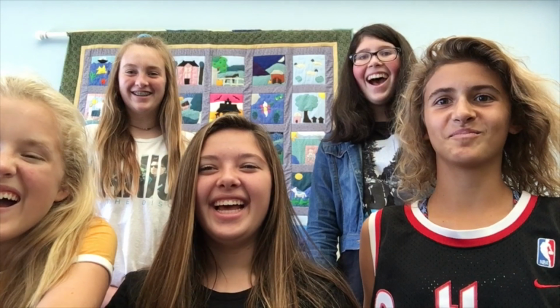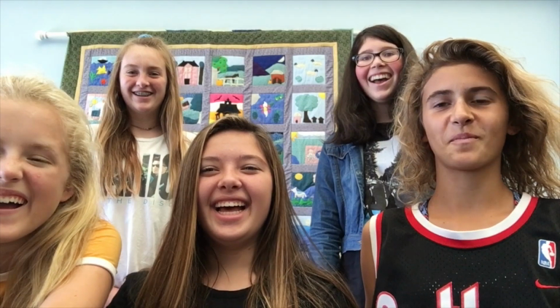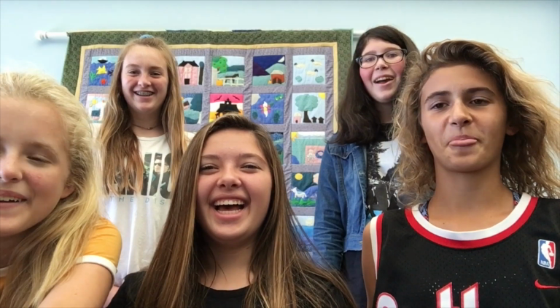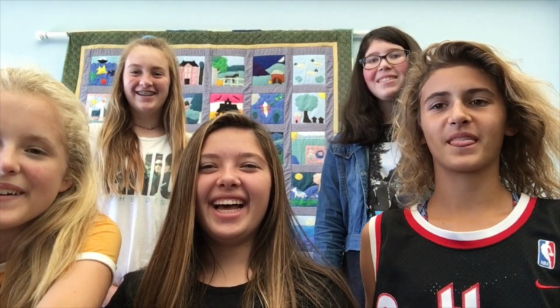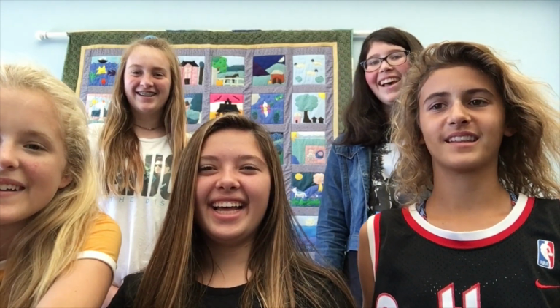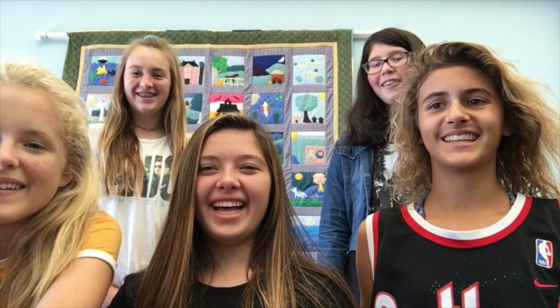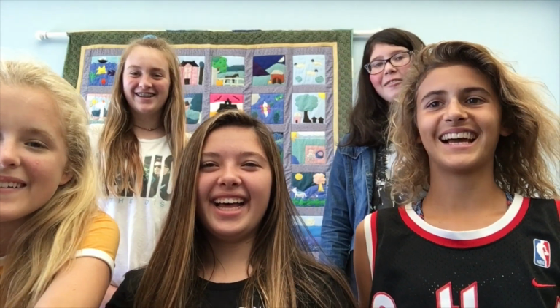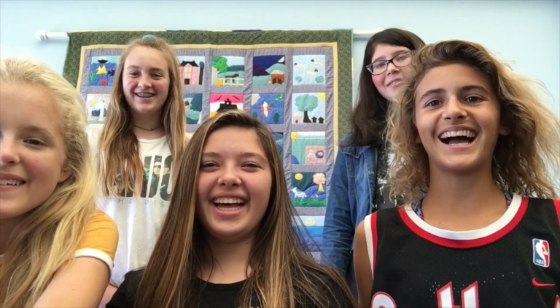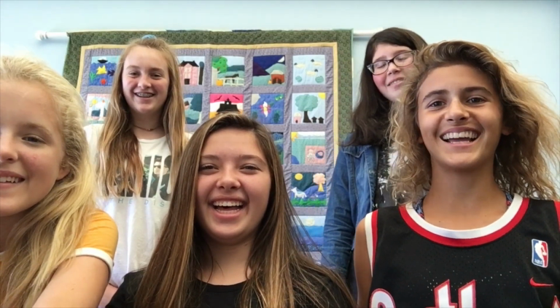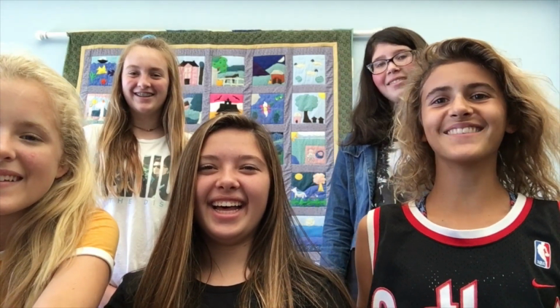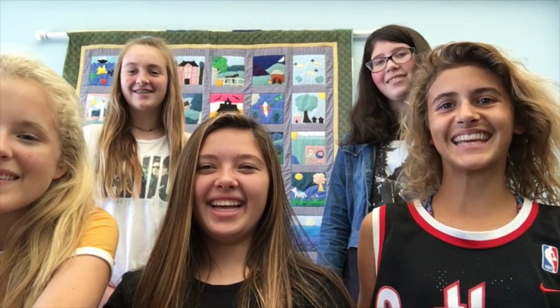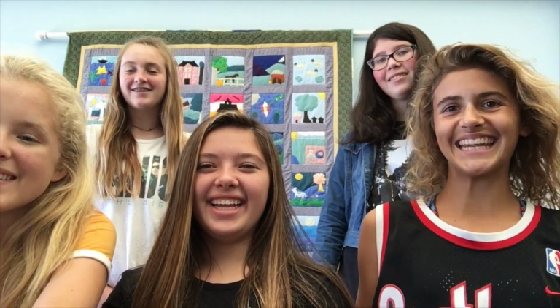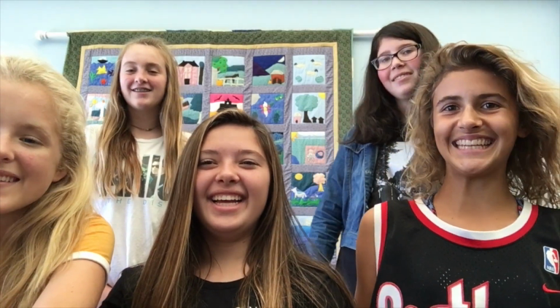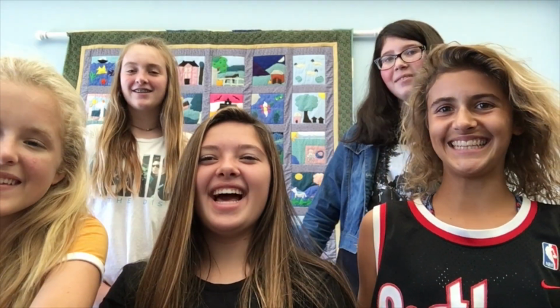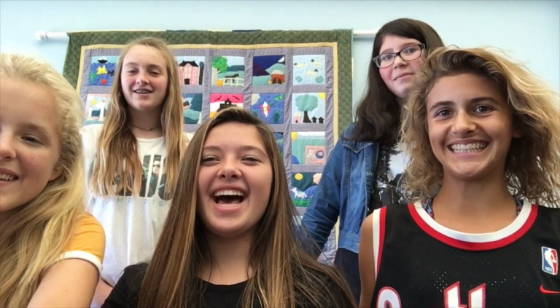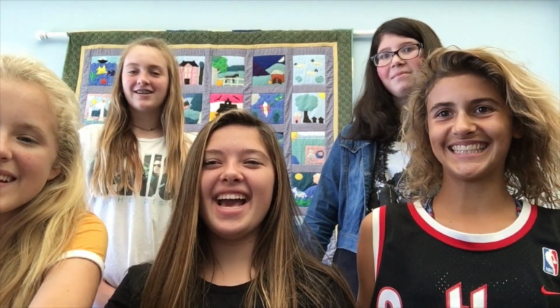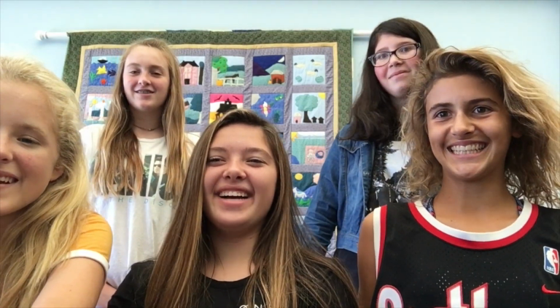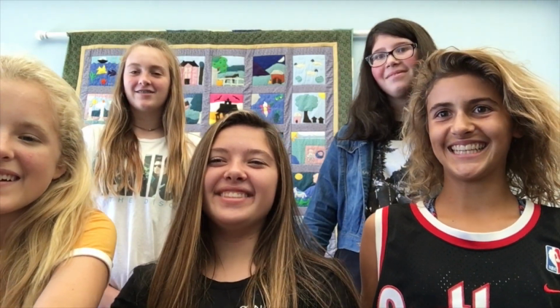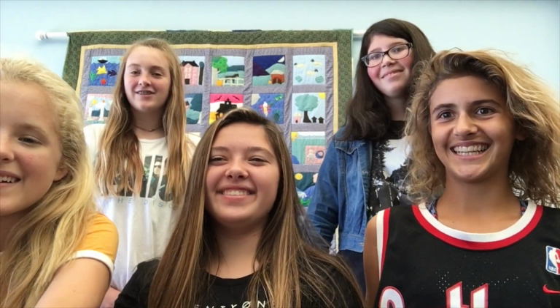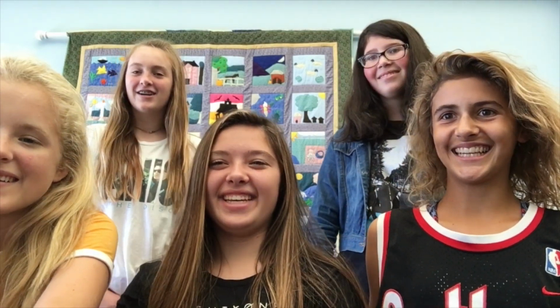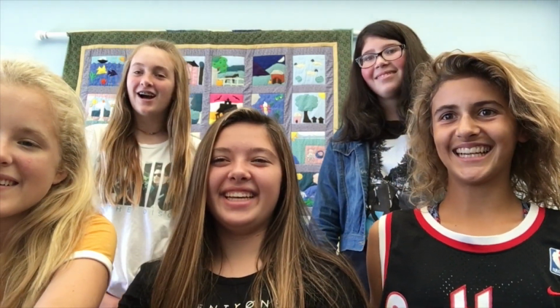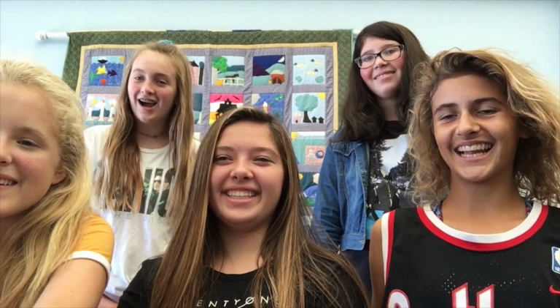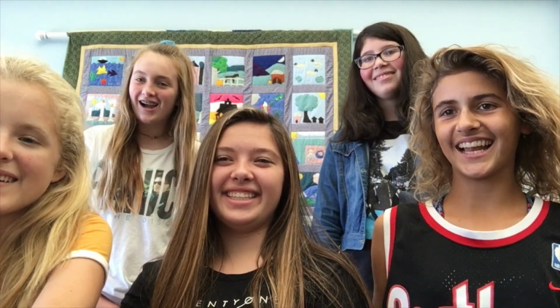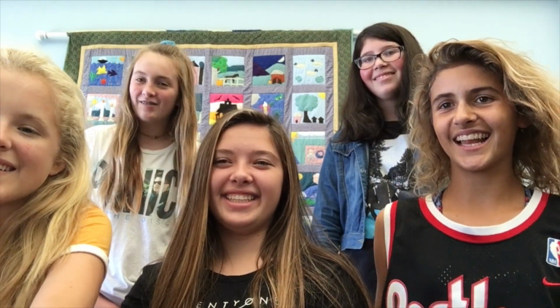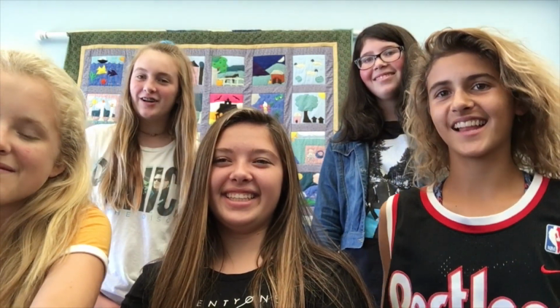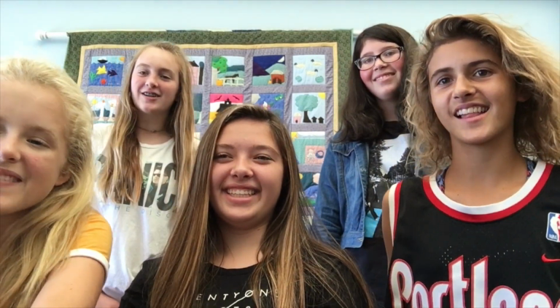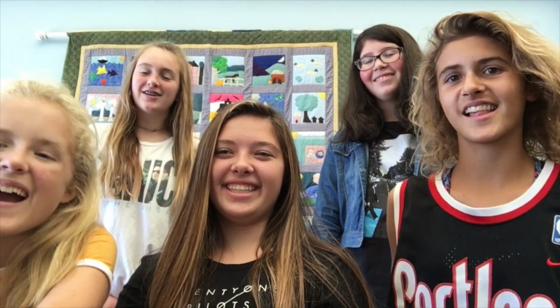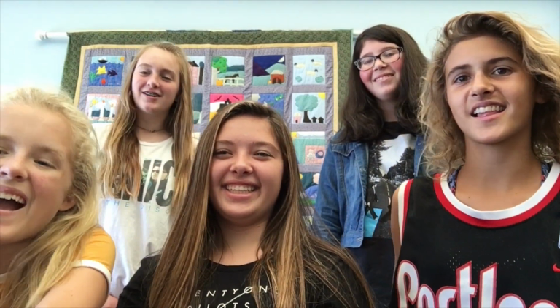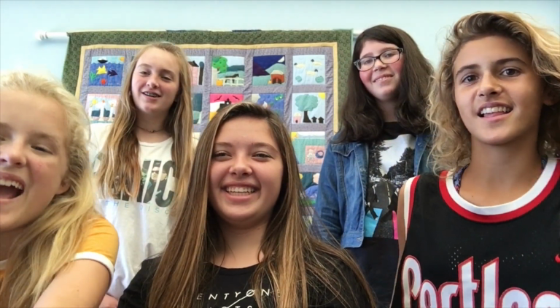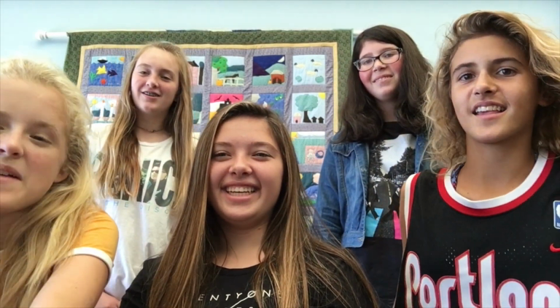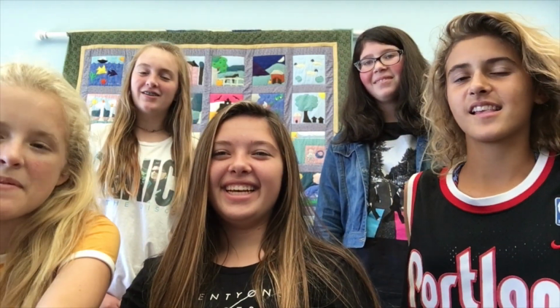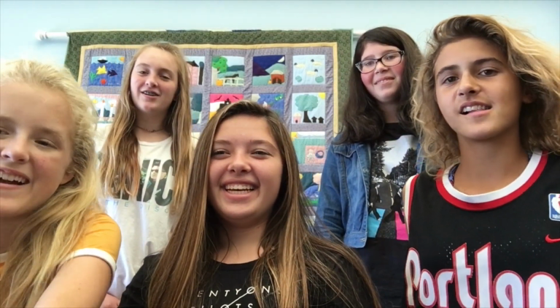Hi, I'm Steph. Hi, I'm Kennedy. Hi, I'm Olivia. Hi, I'm Ellie. Hi, I'm Abigail.